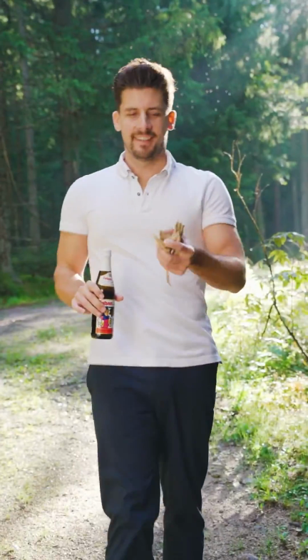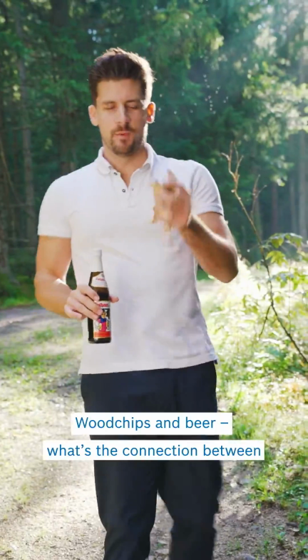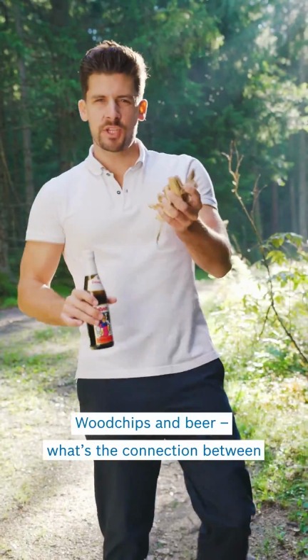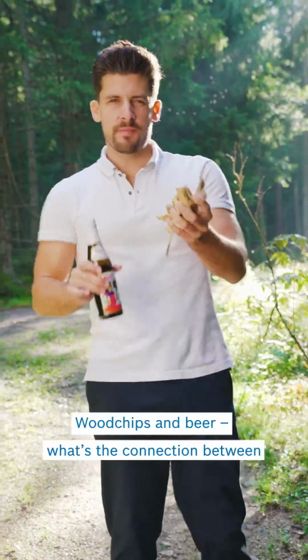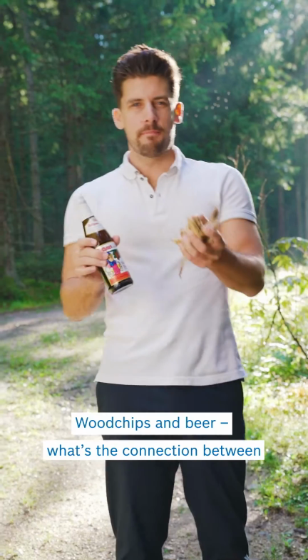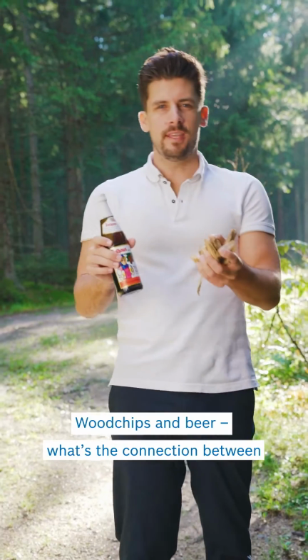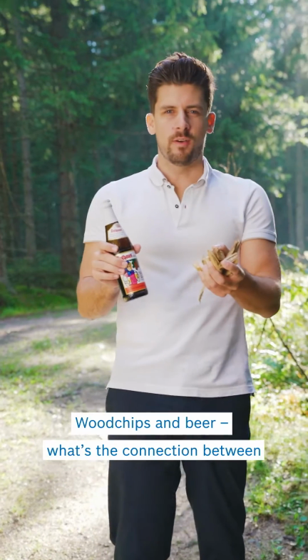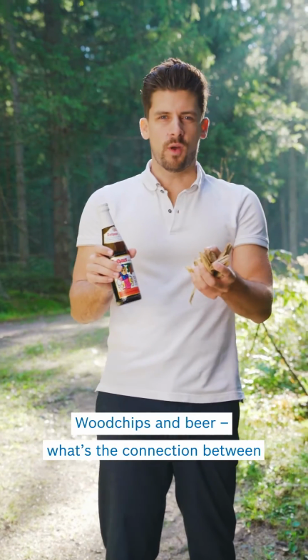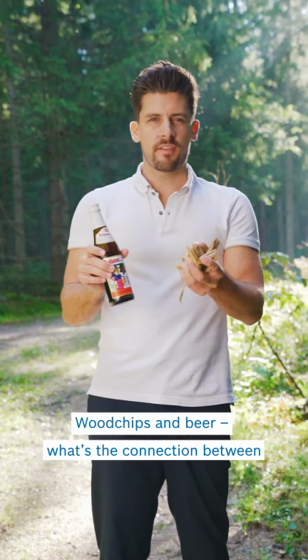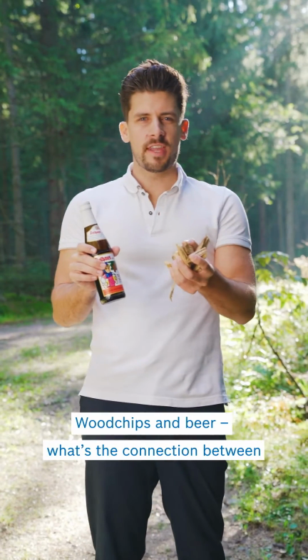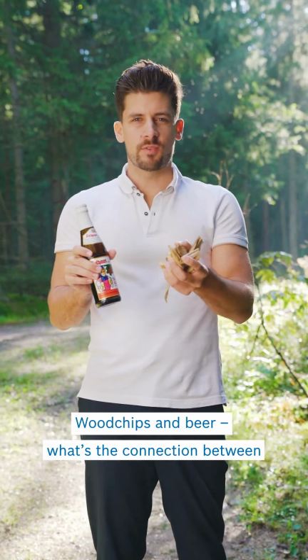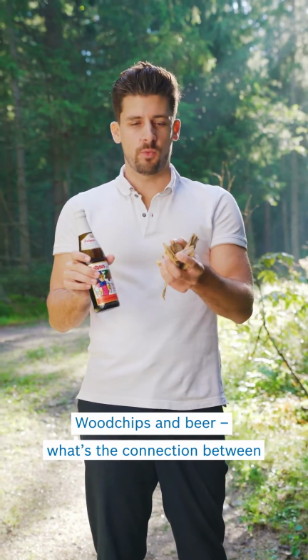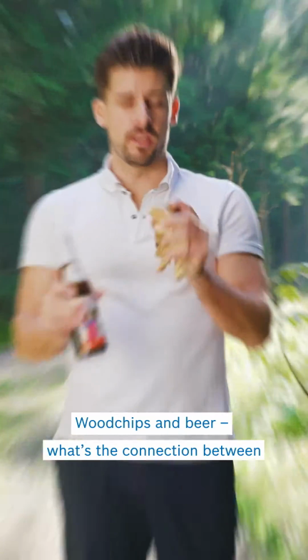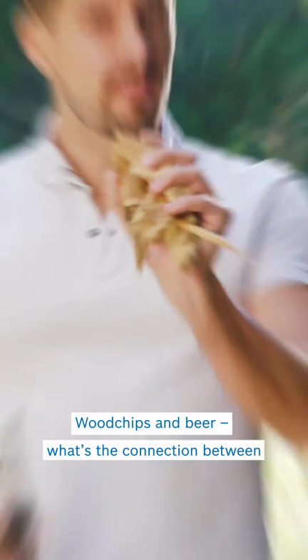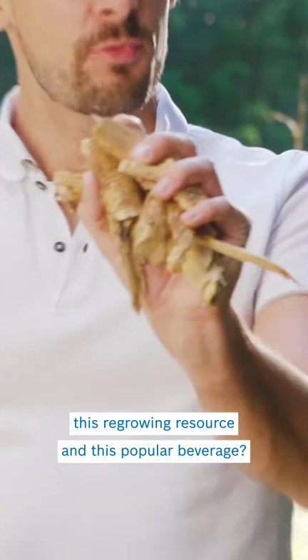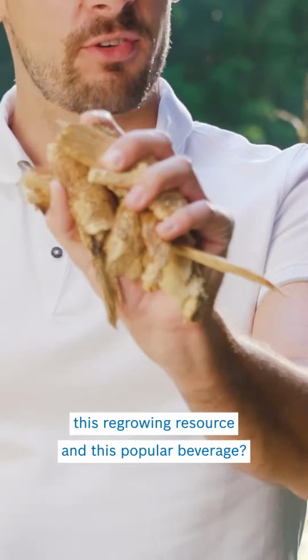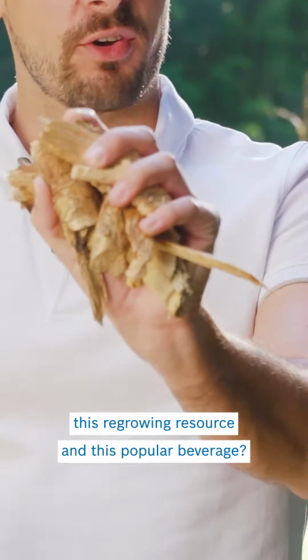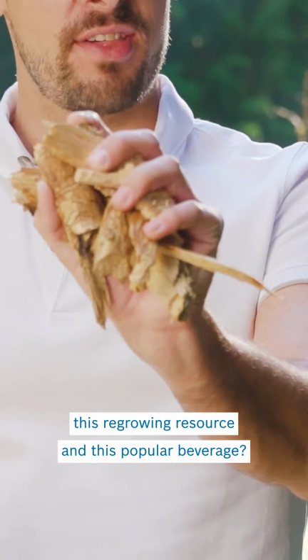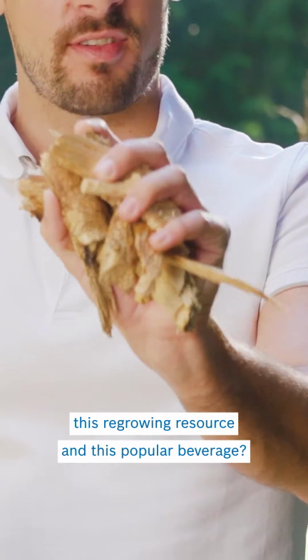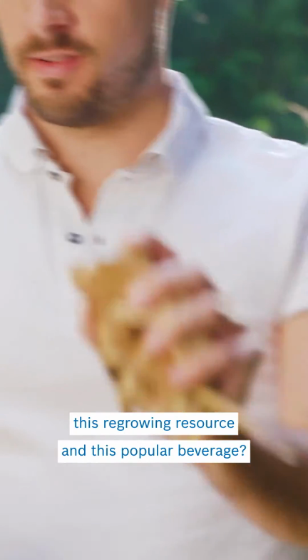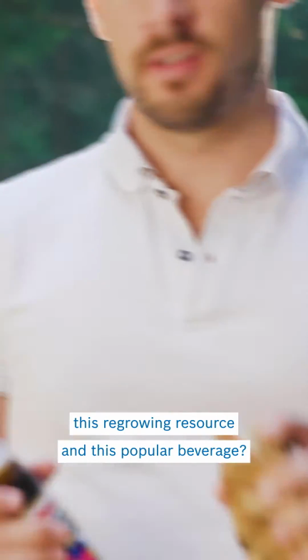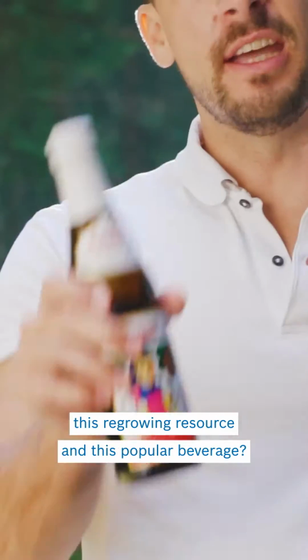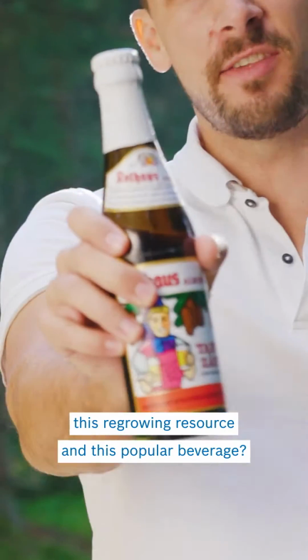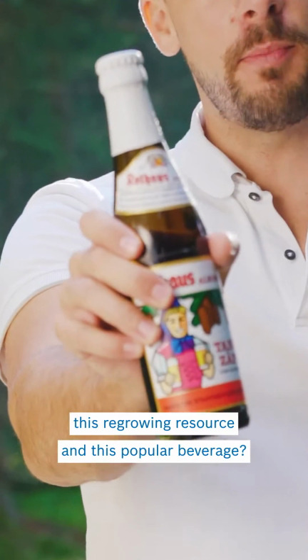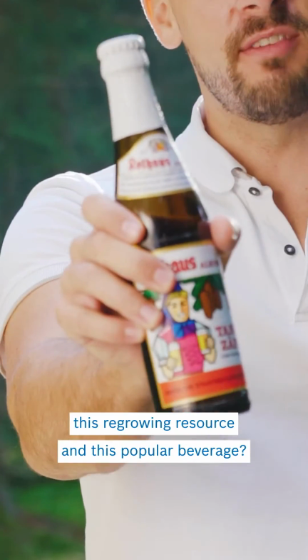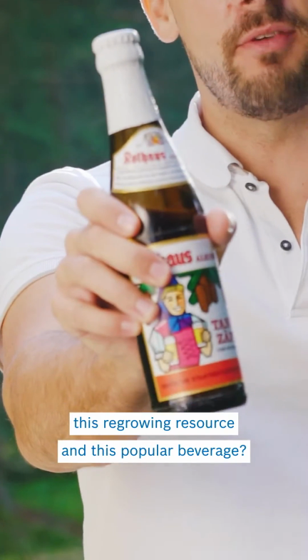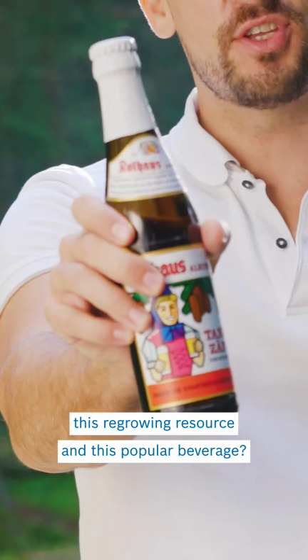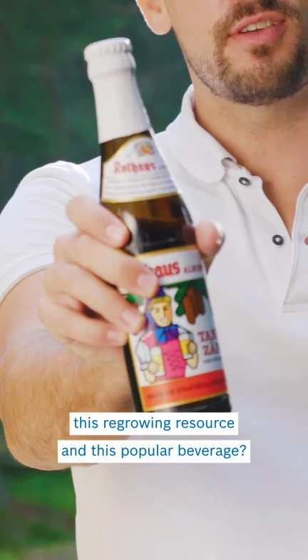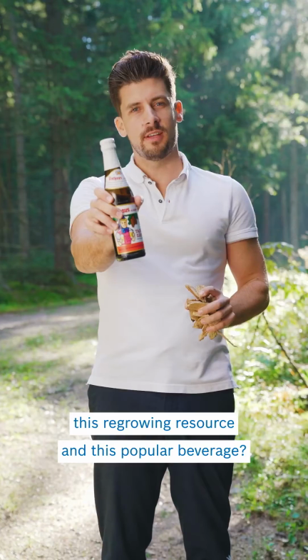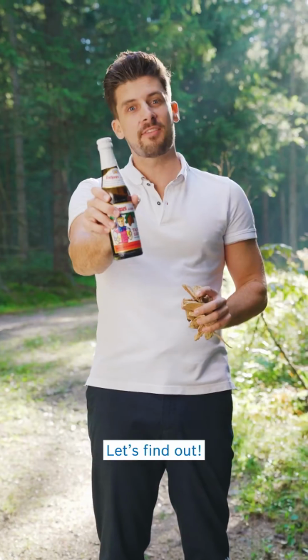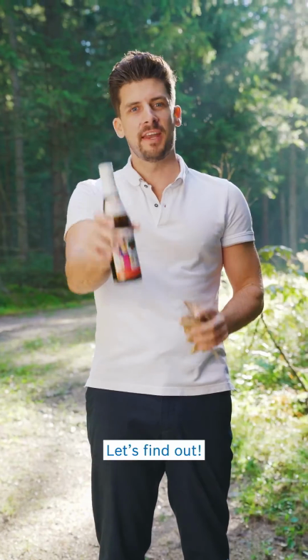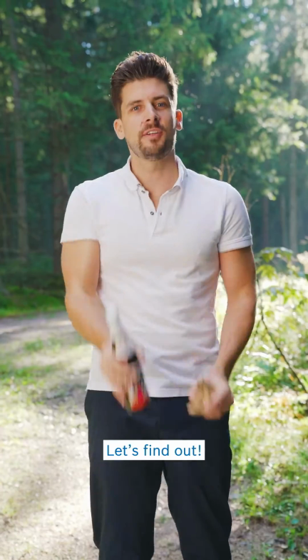Wood chips and beer — what is the connection between this regrowing resource and this popular beverage? Let's find out!